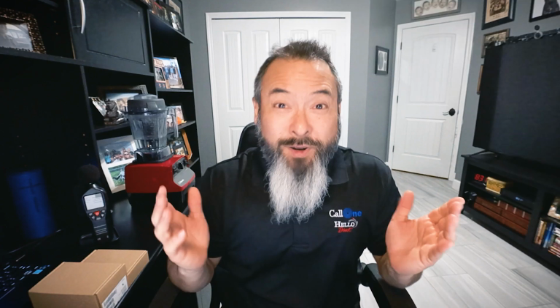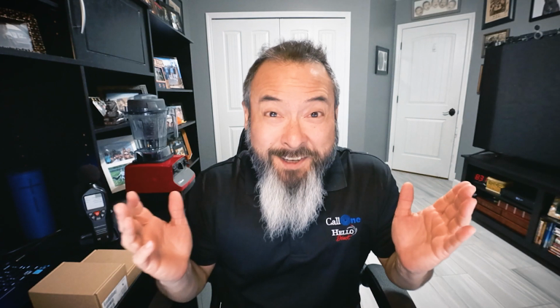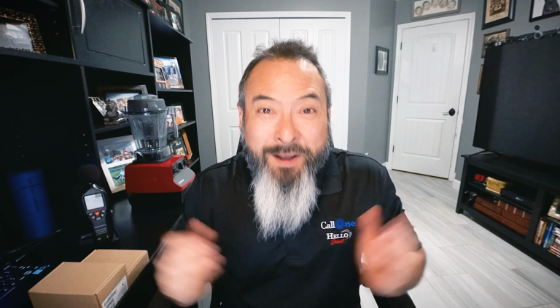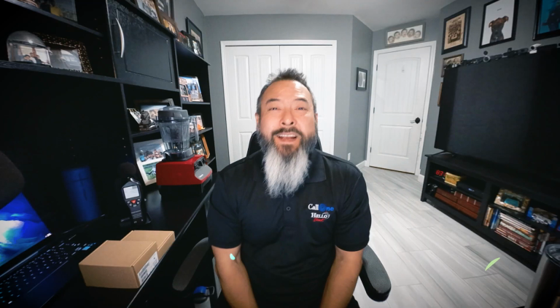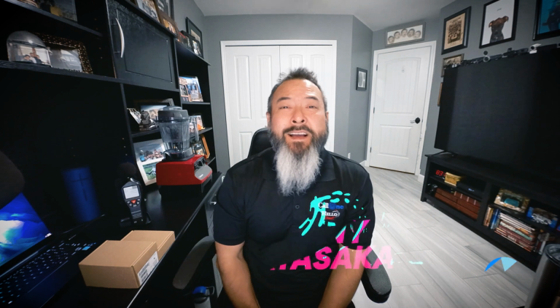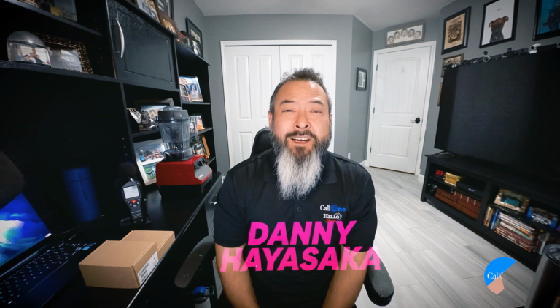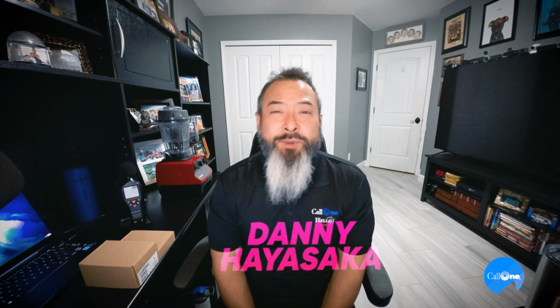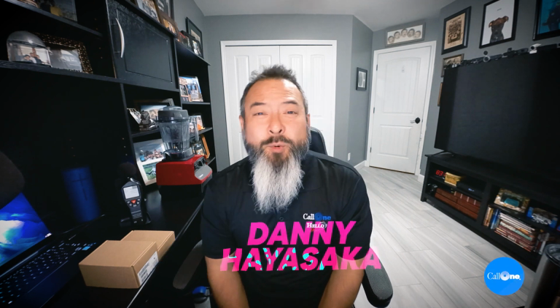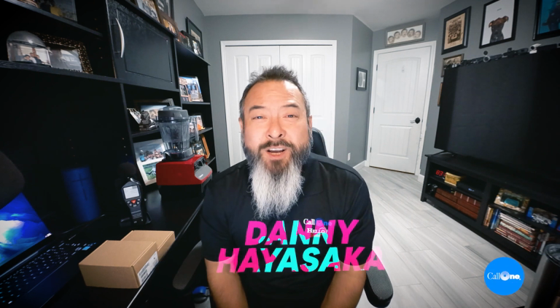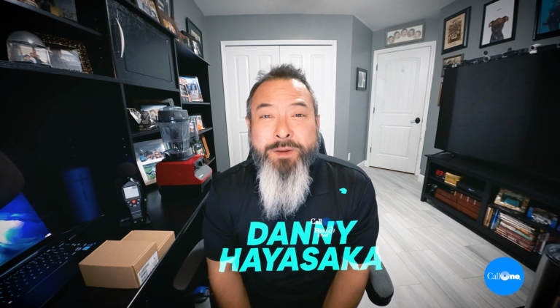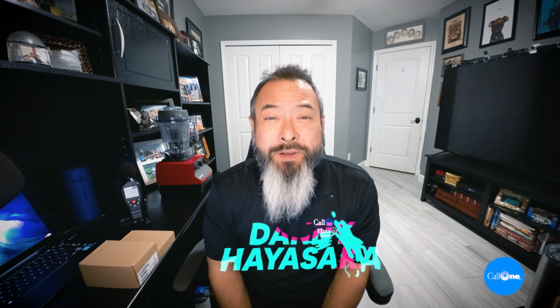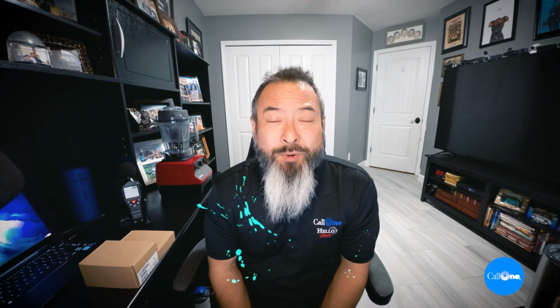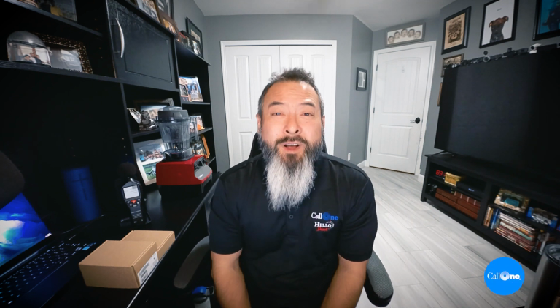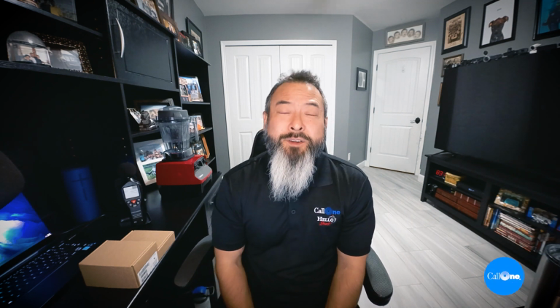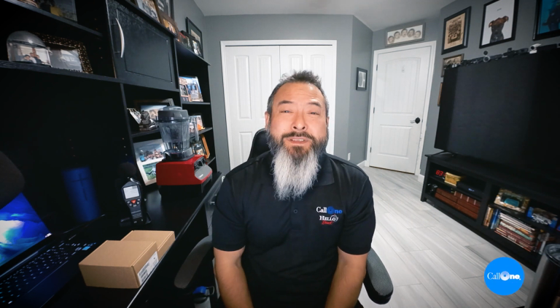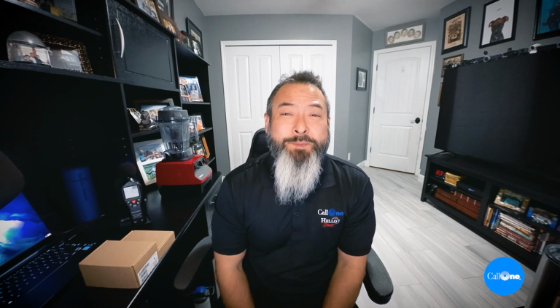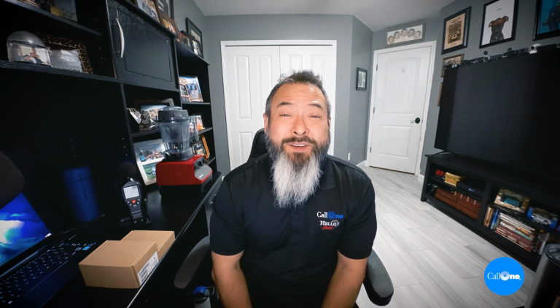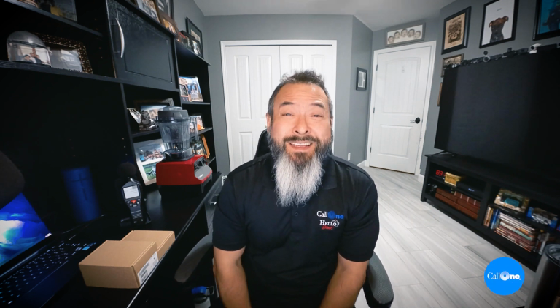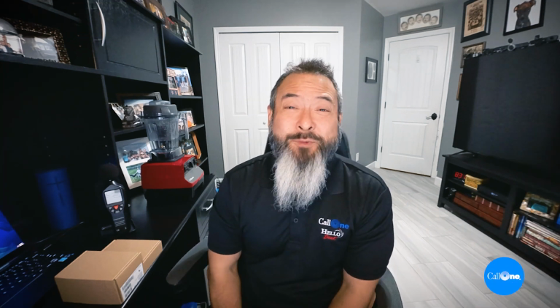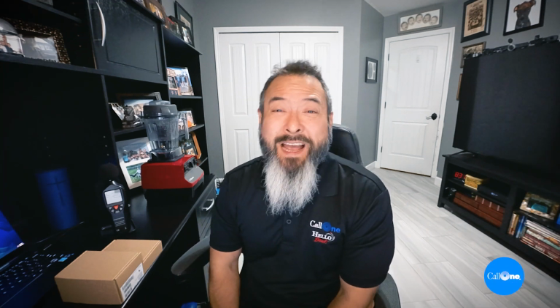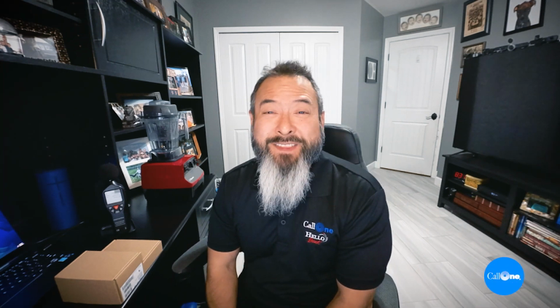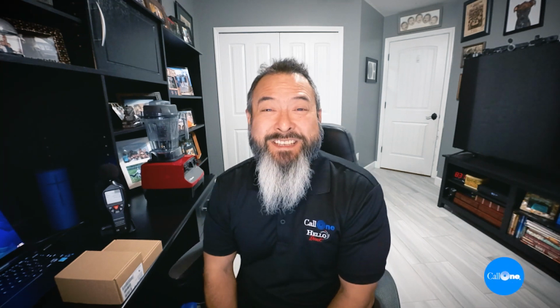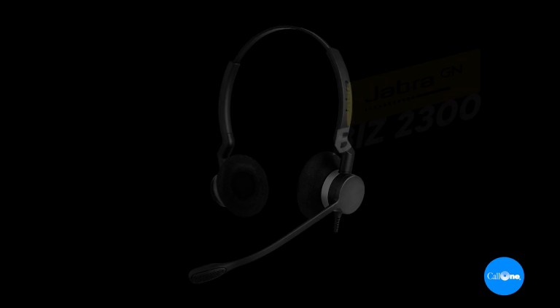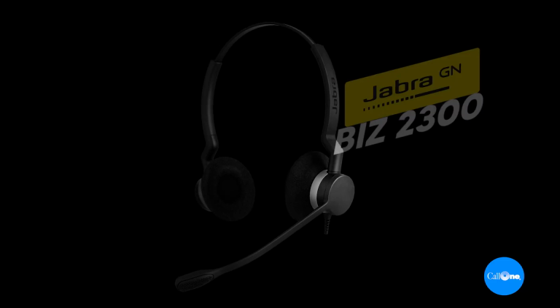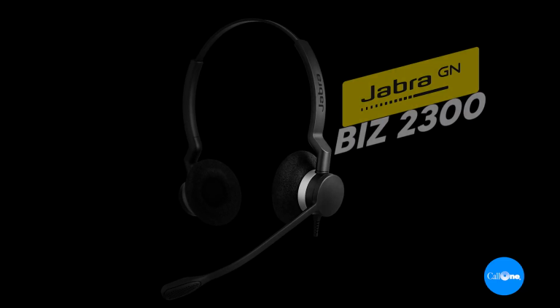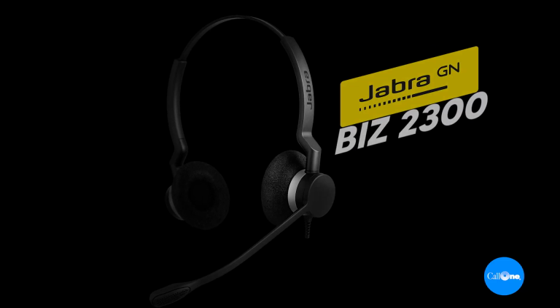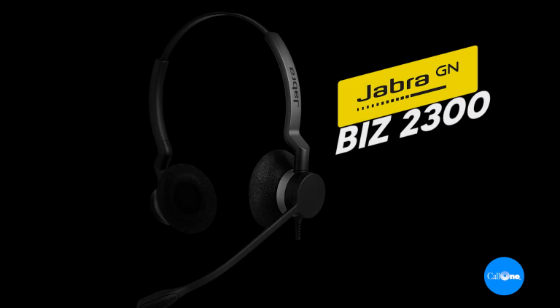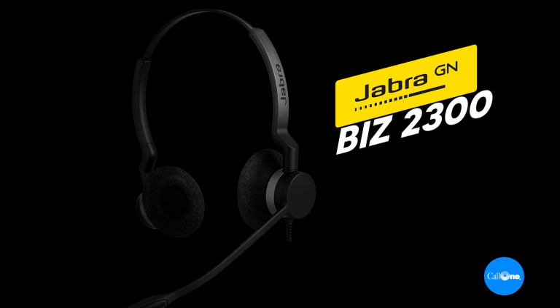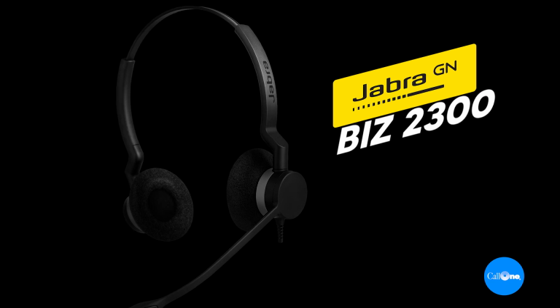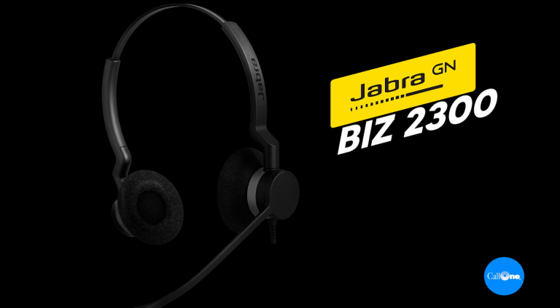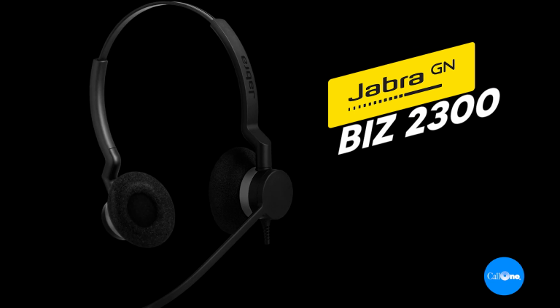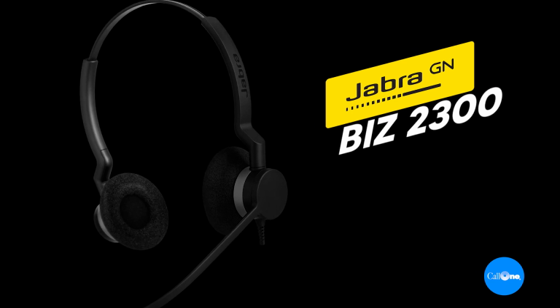What's up? Danny Hayesok here with Kal1A, helping people do their business better. Today we have the Jabra Biz 2300 series.